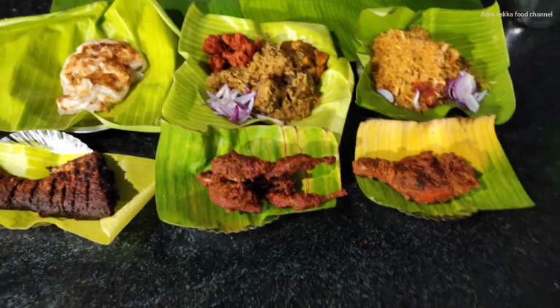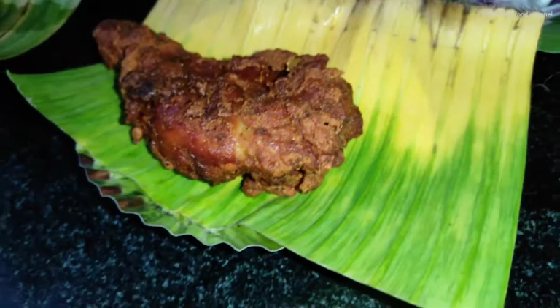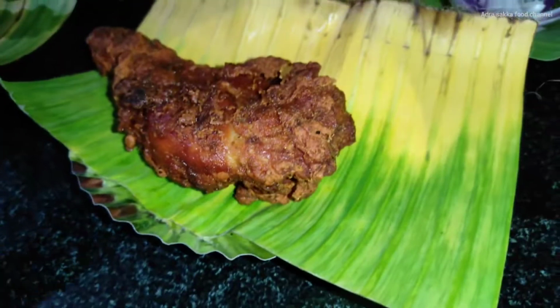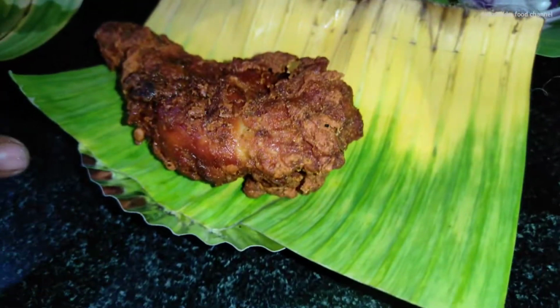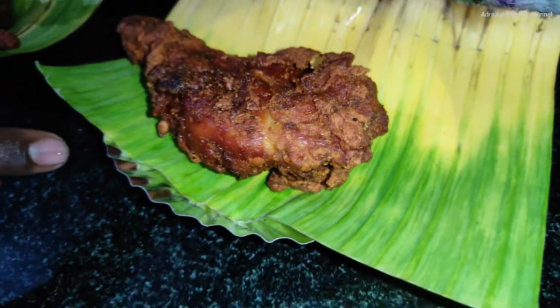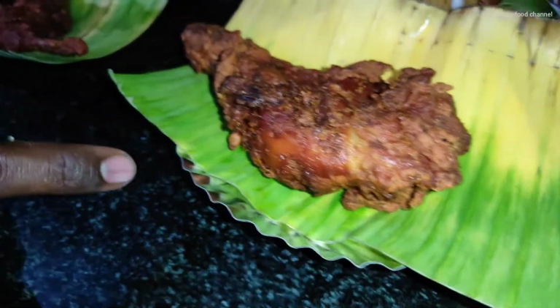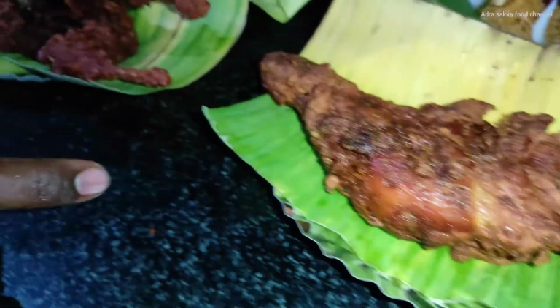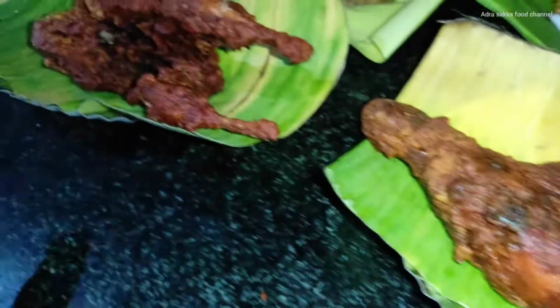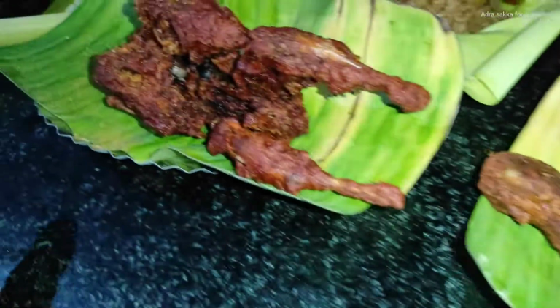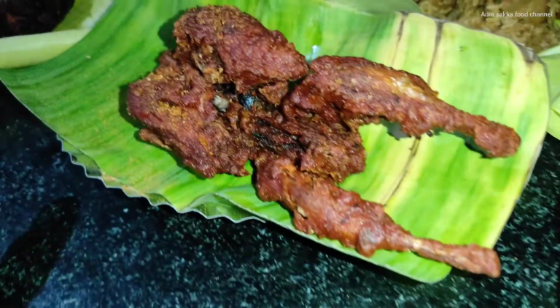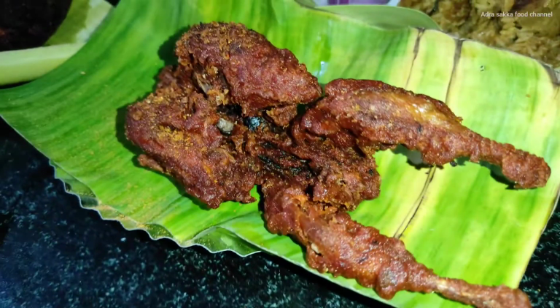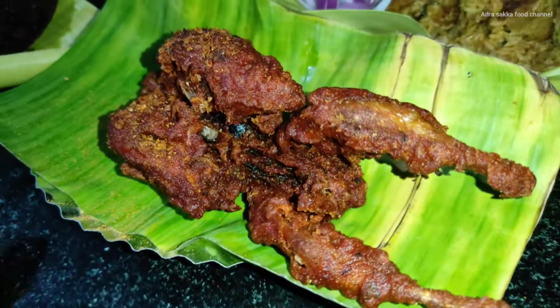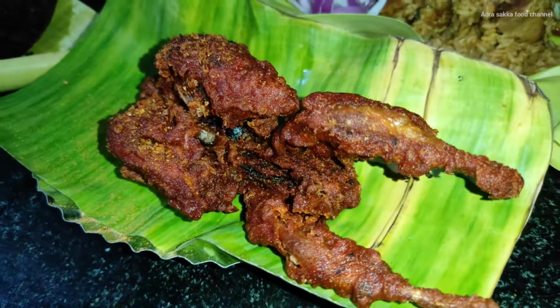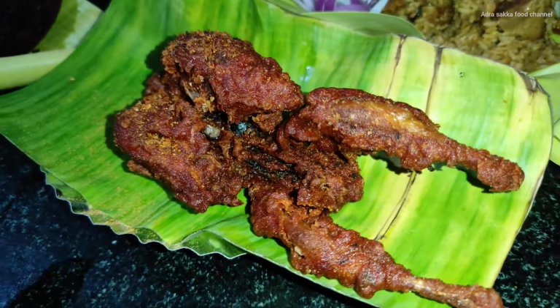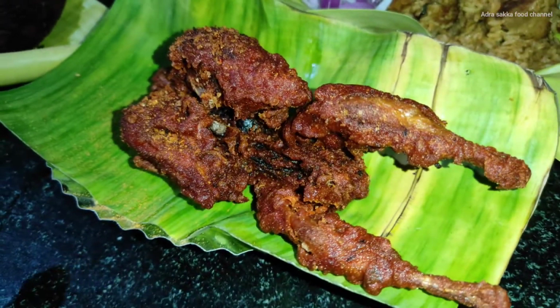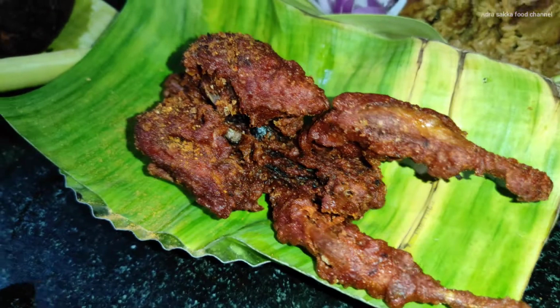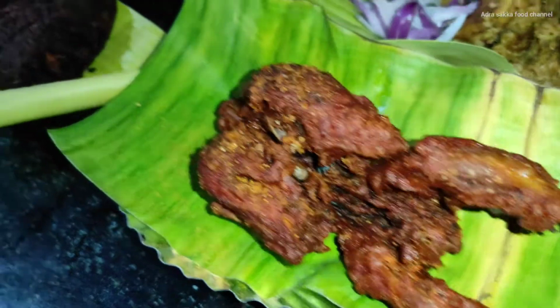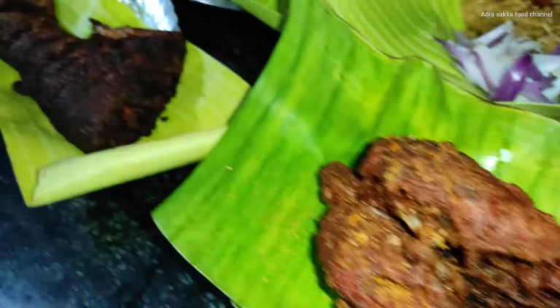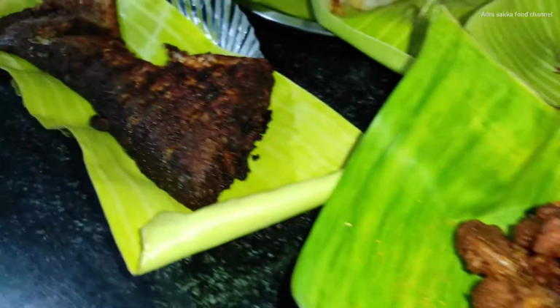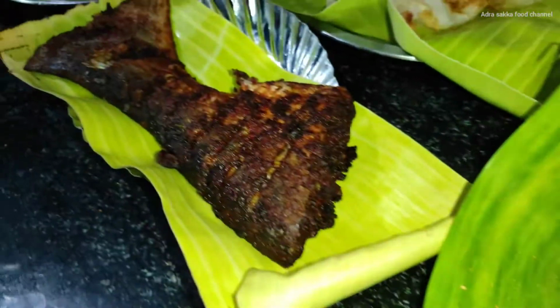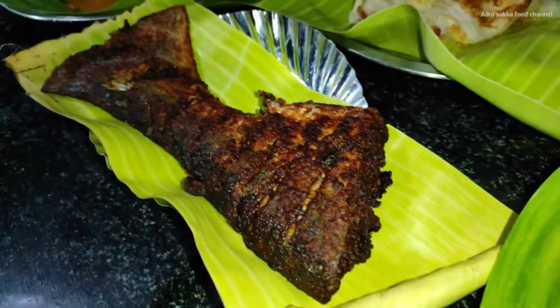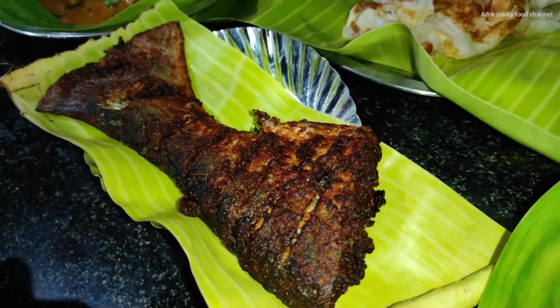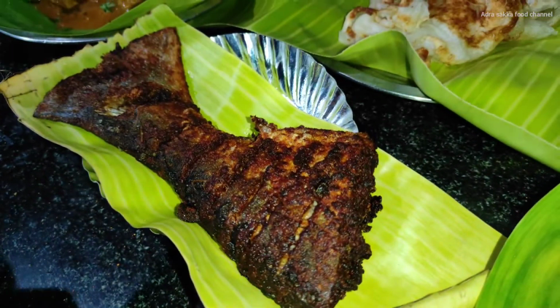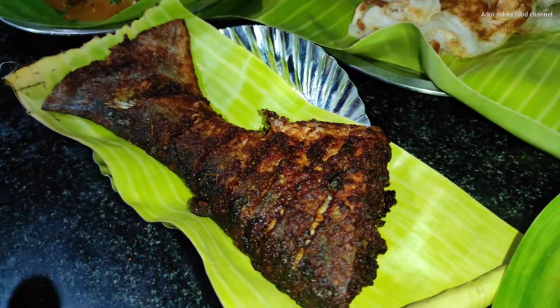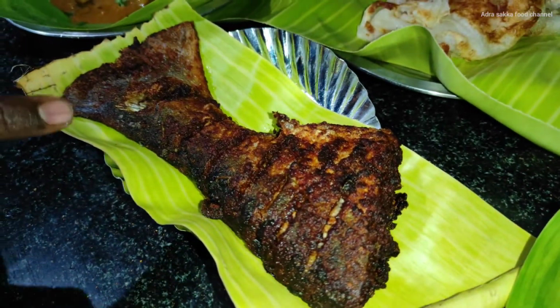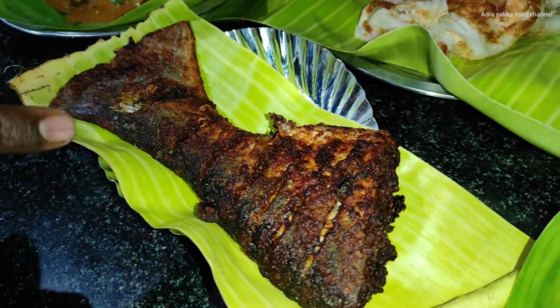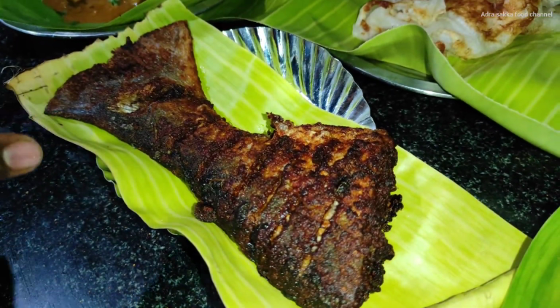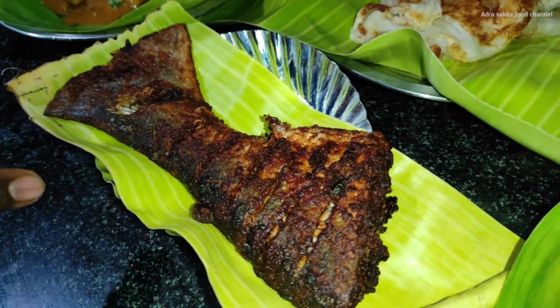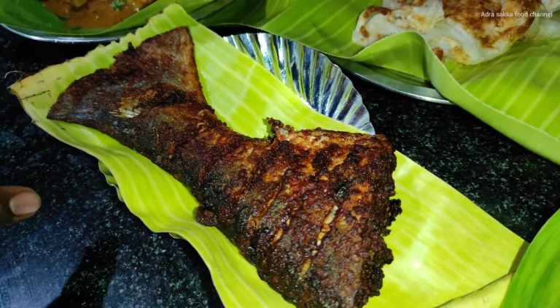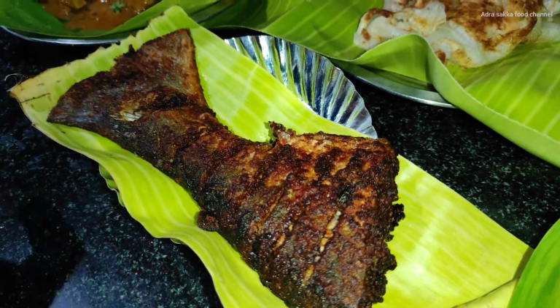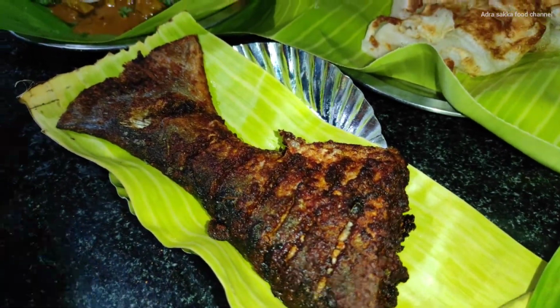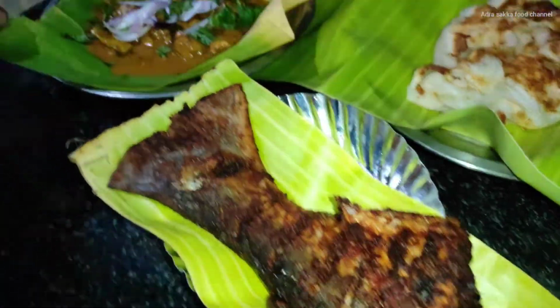Chicken leg piece. This is a chicken, this is a chicken.